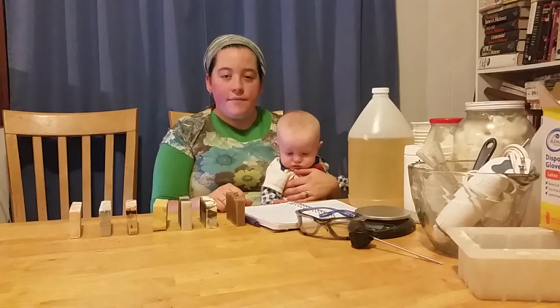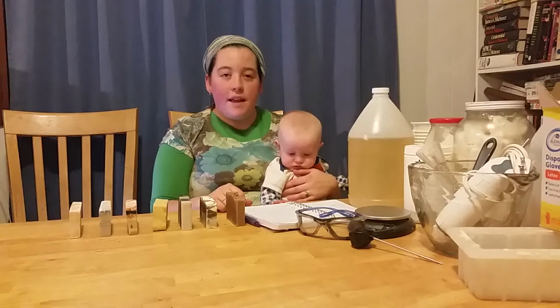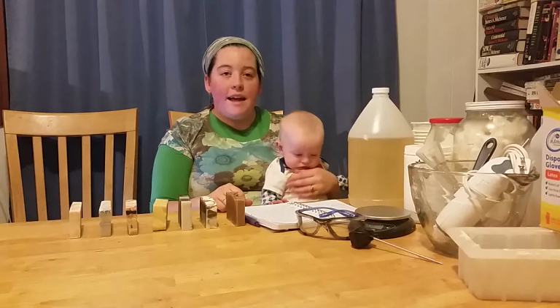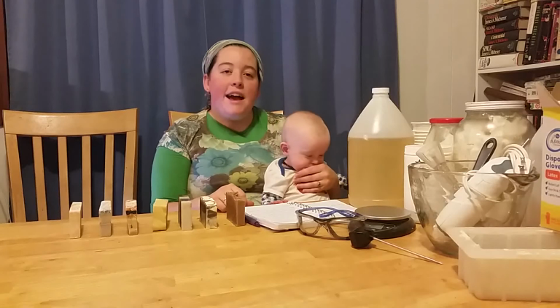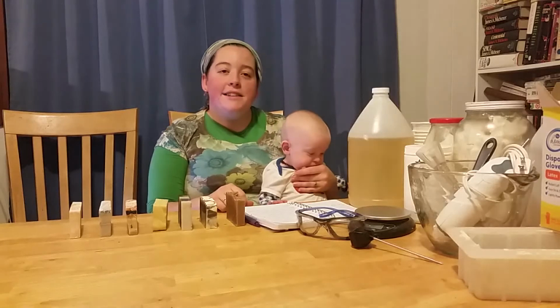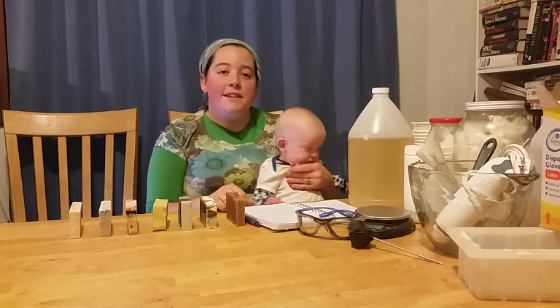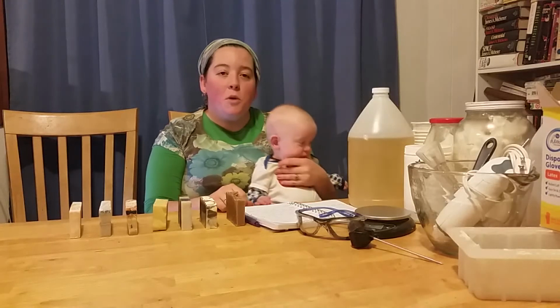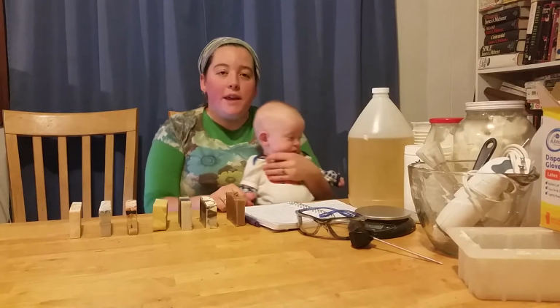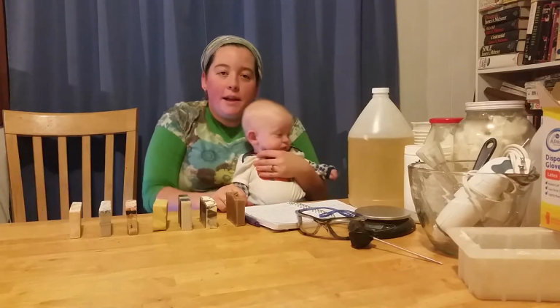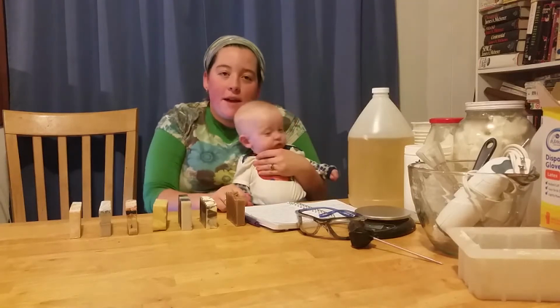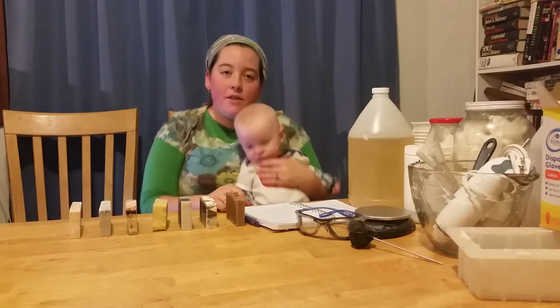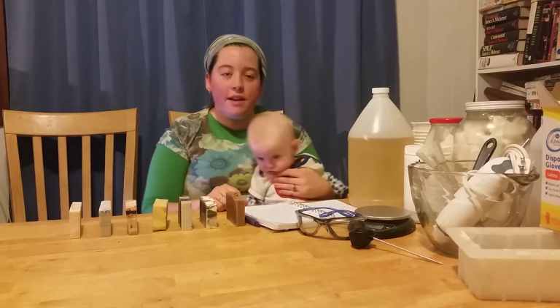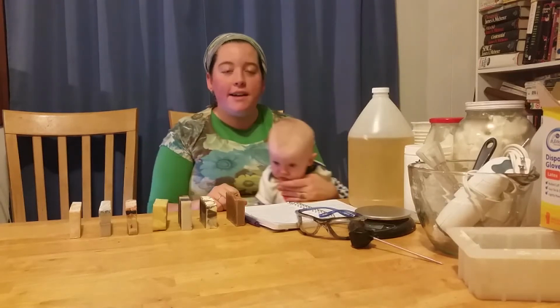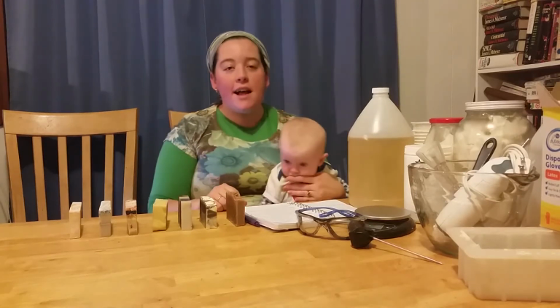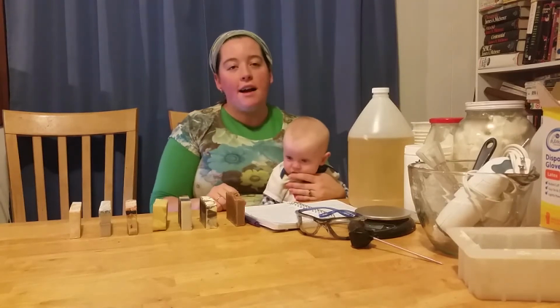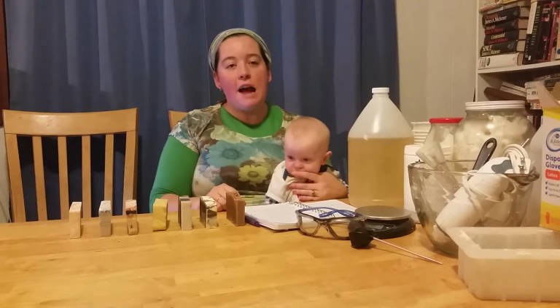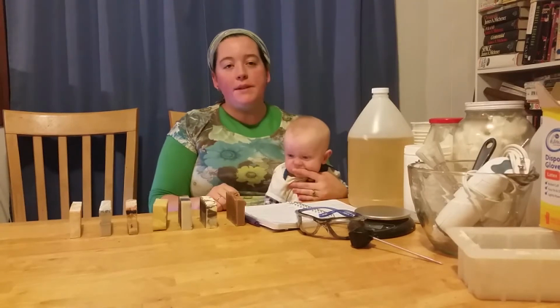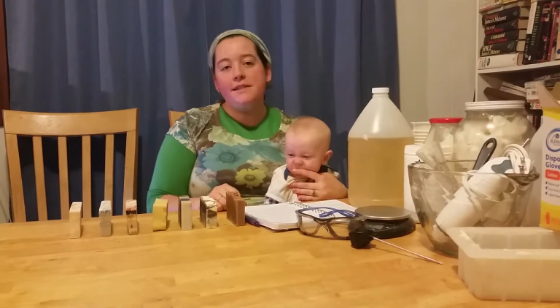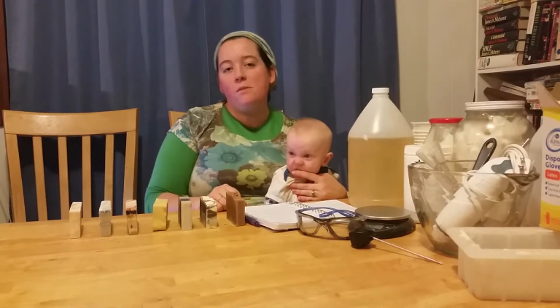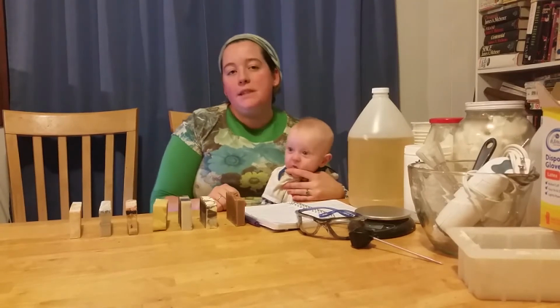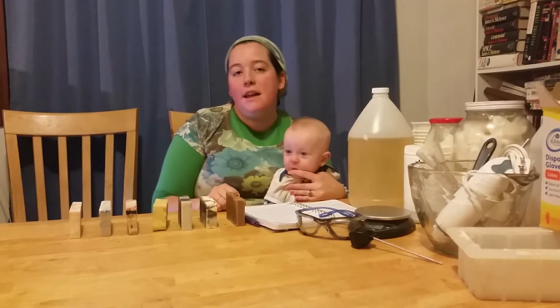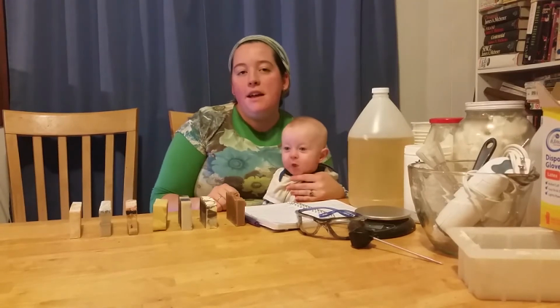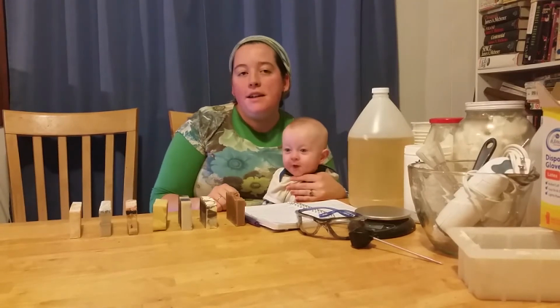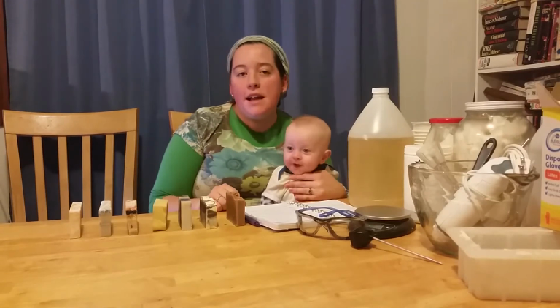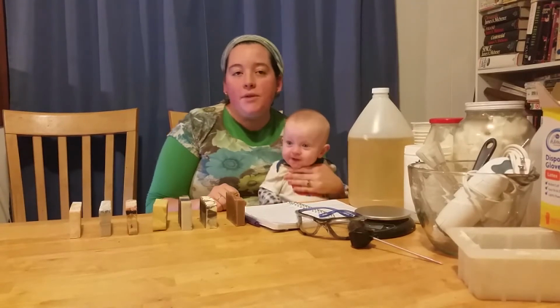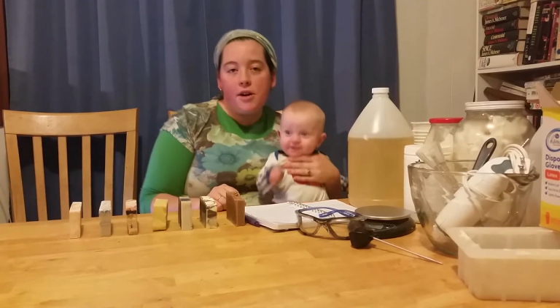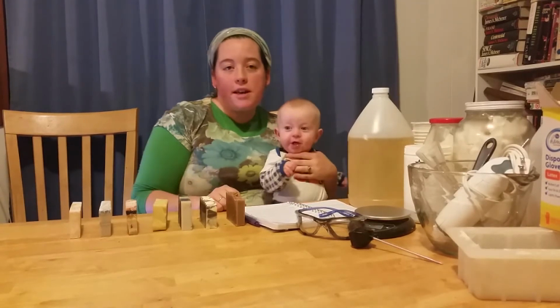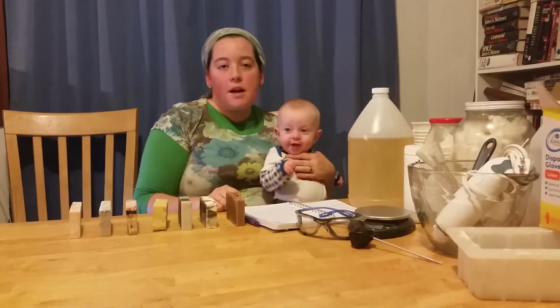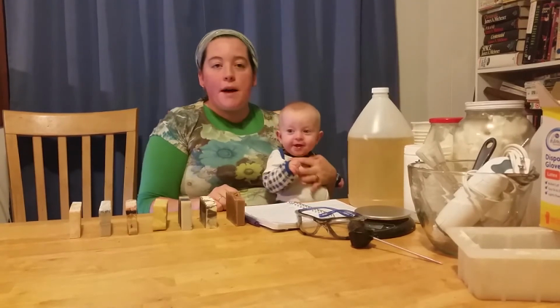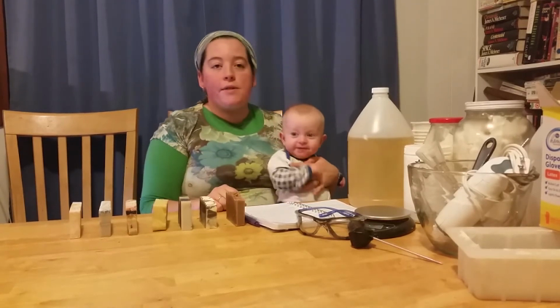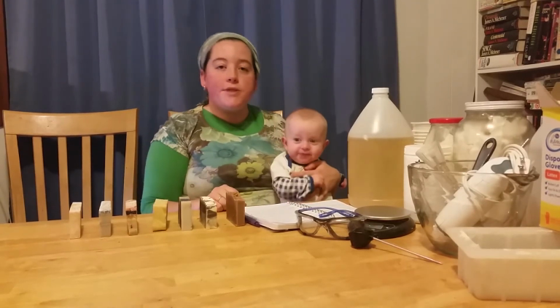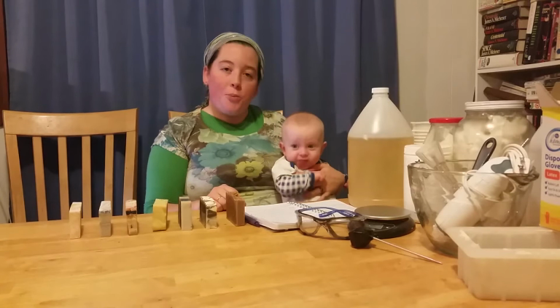Hi, it's Naomi and Michael here at our High Plains Homestead. Tonight we're talking about soap.